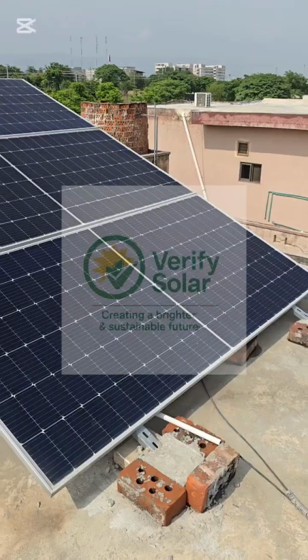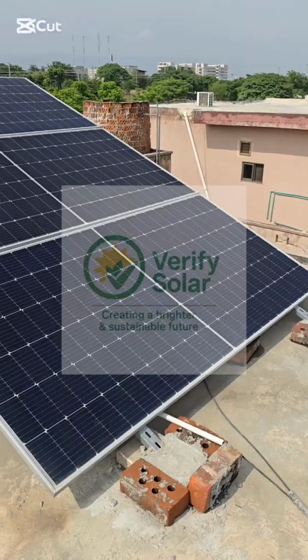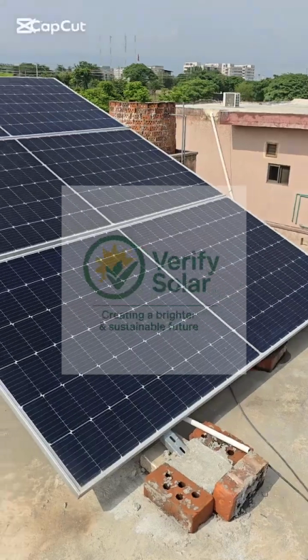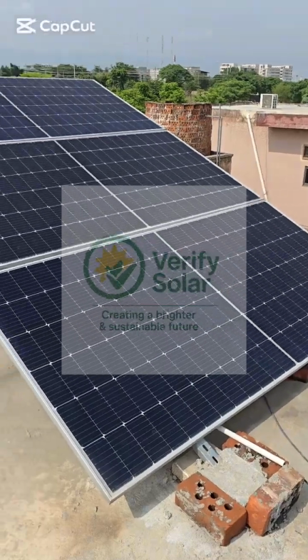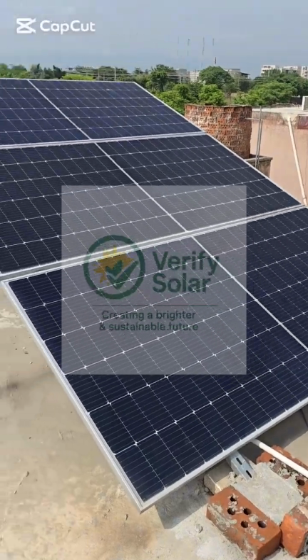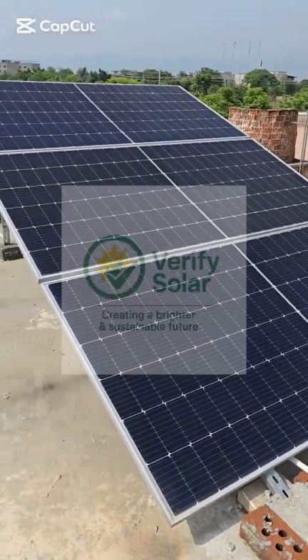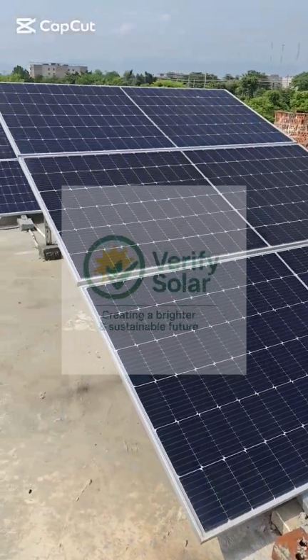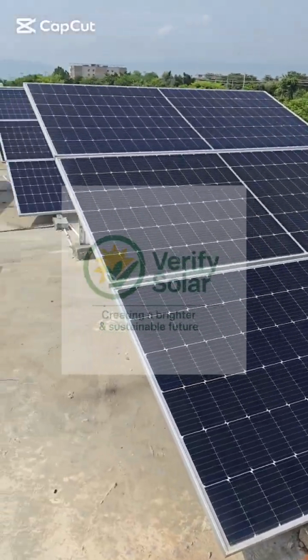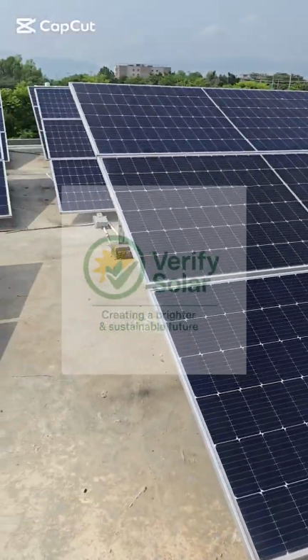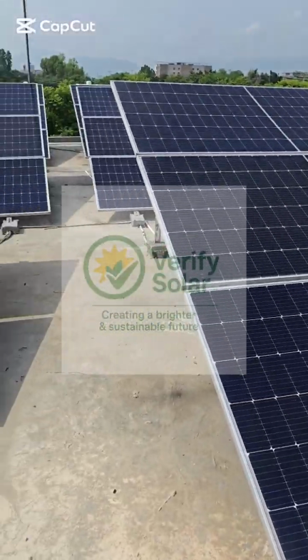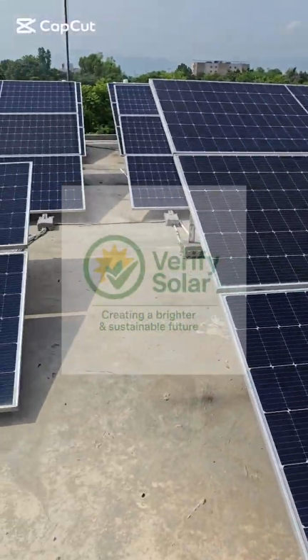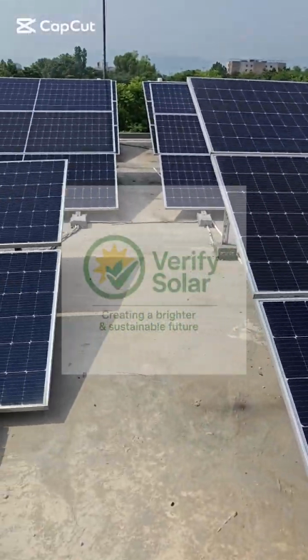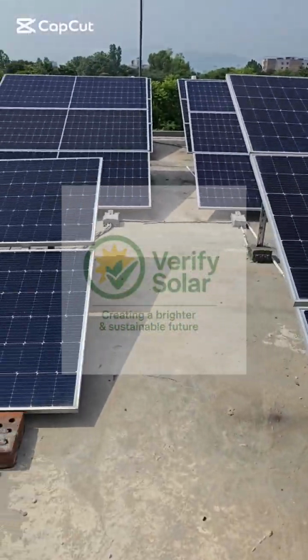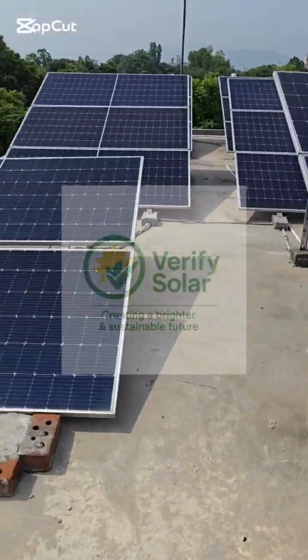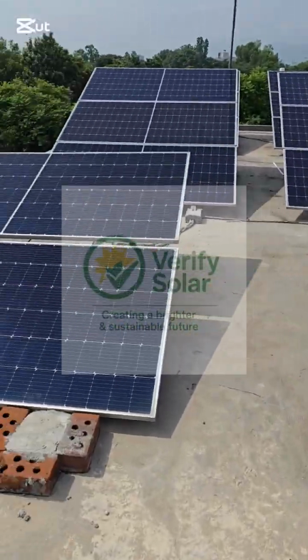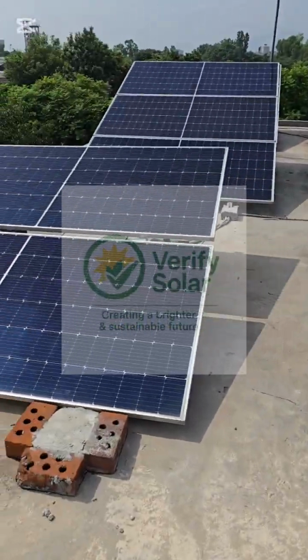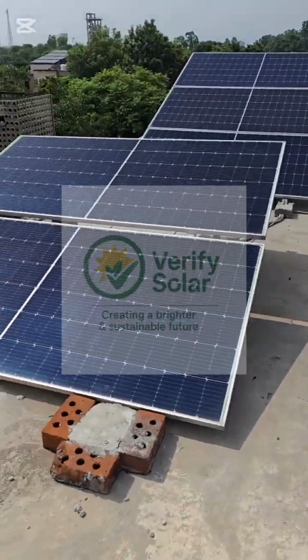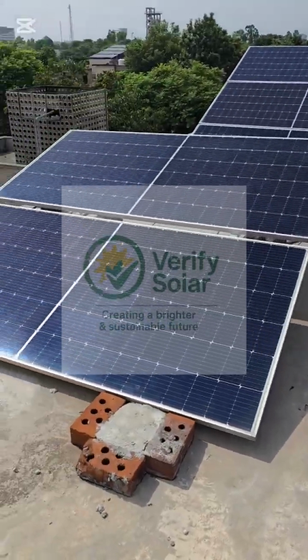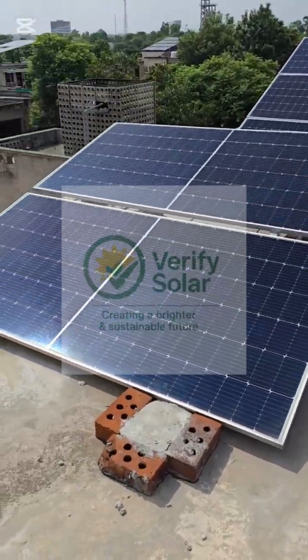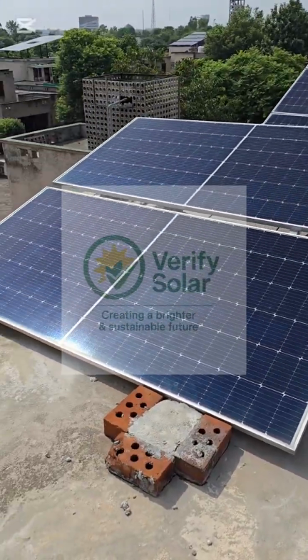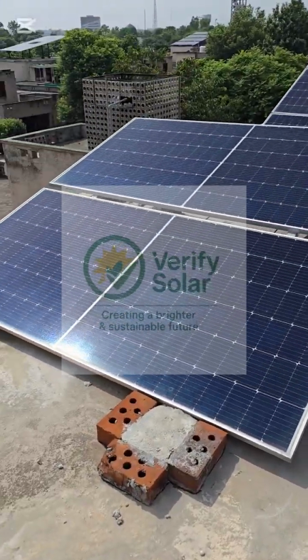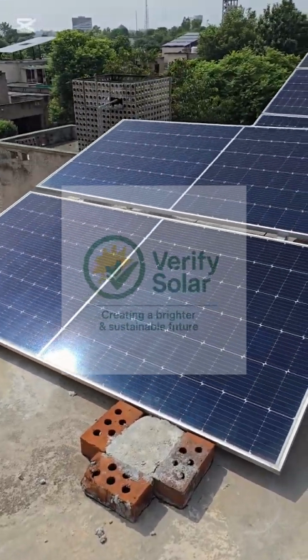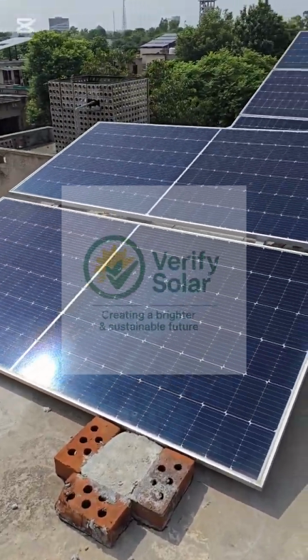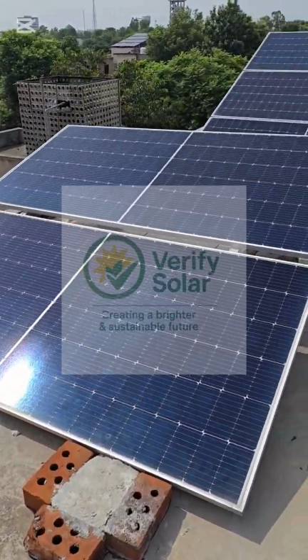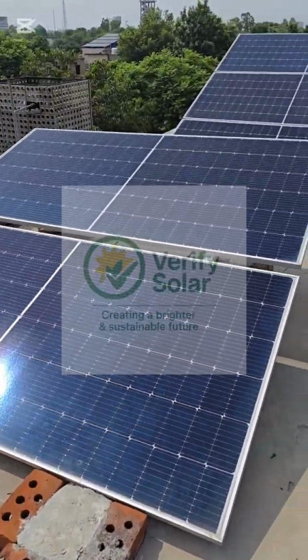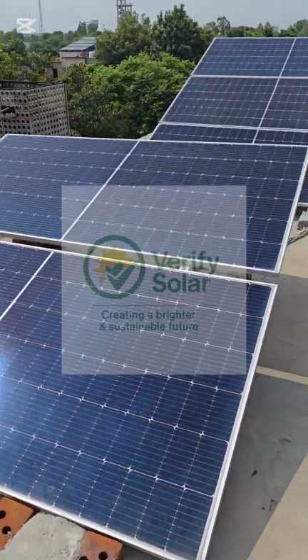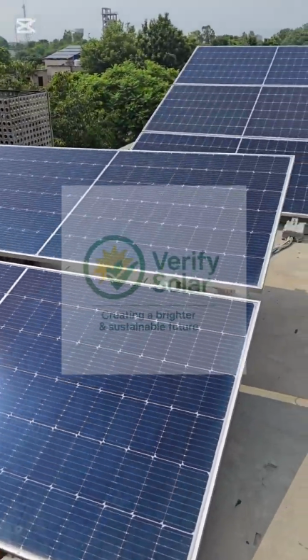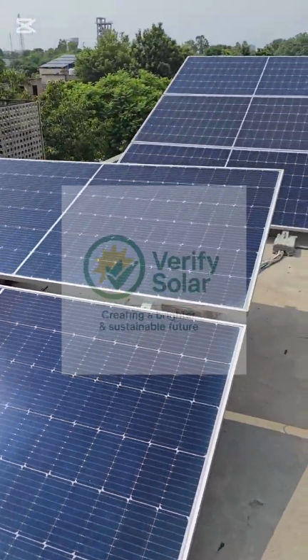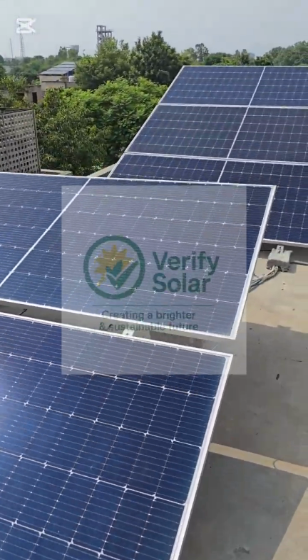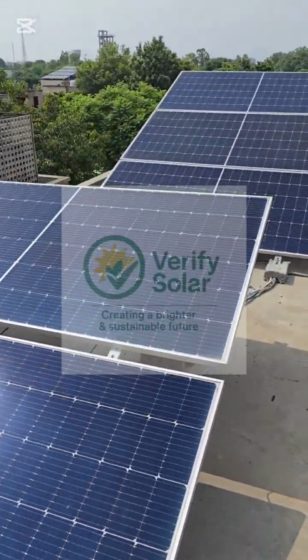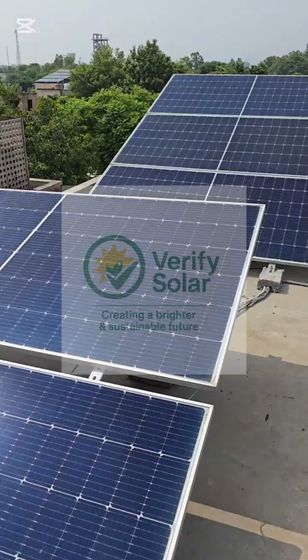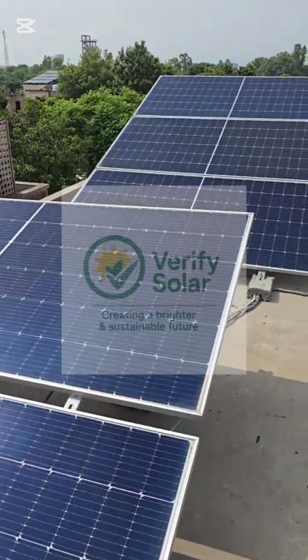At VerifySolar.pk, we believe solar isn't just about installation — it's about keeping your system at peak performance.